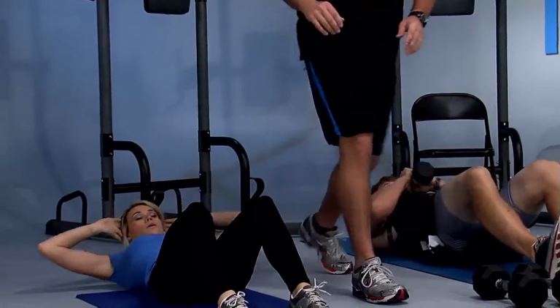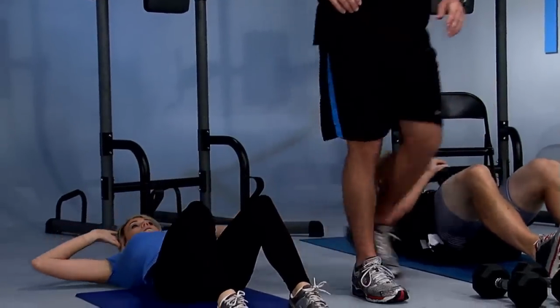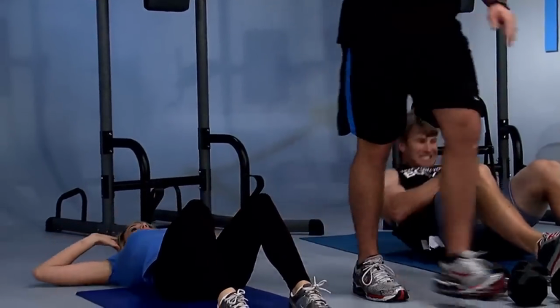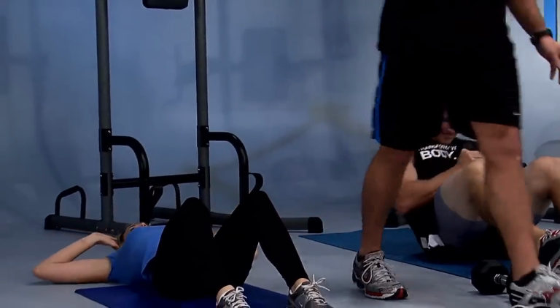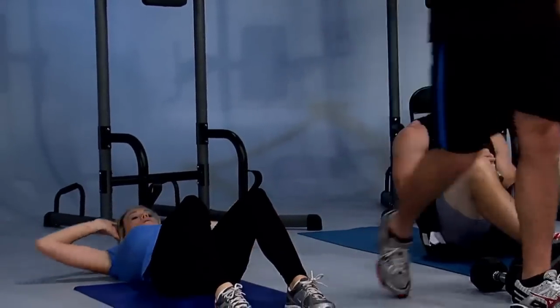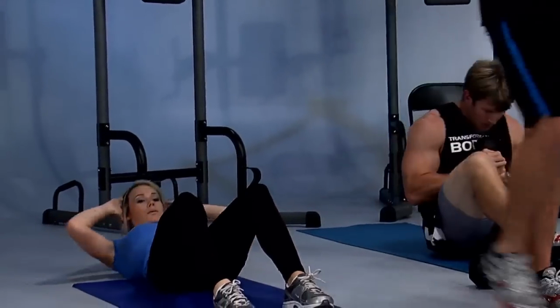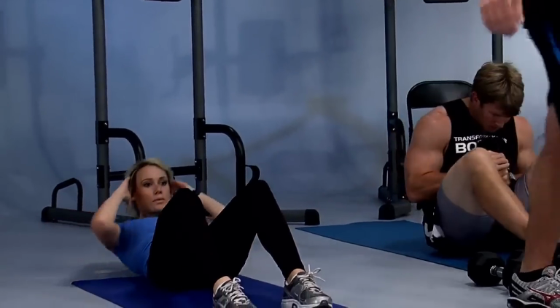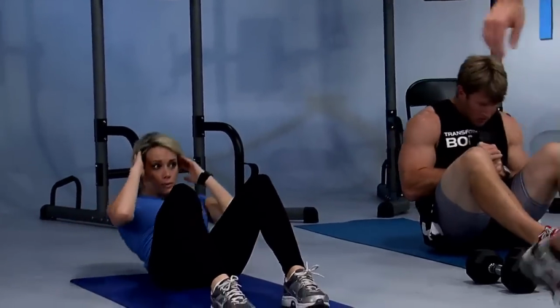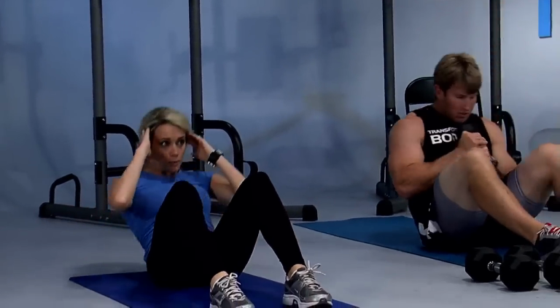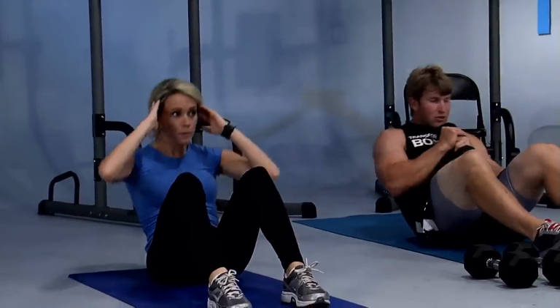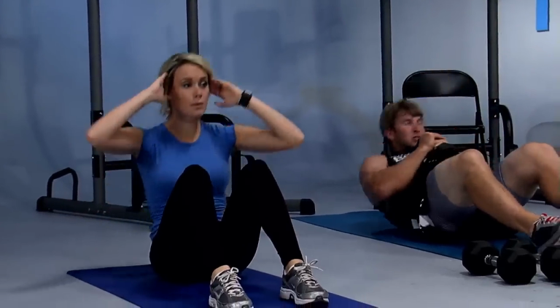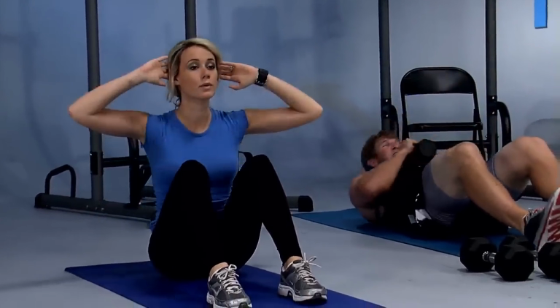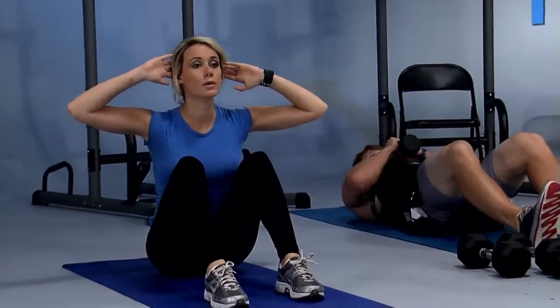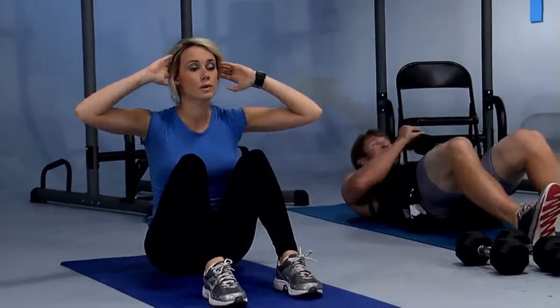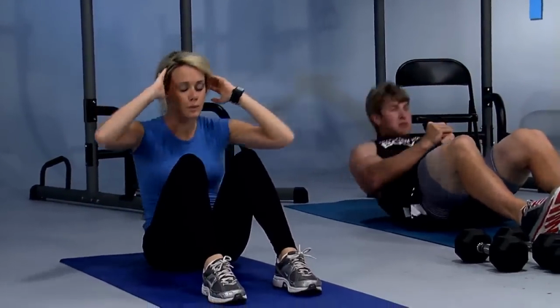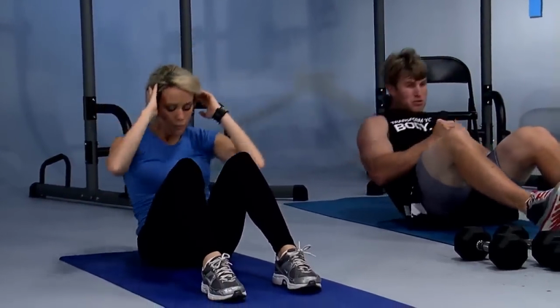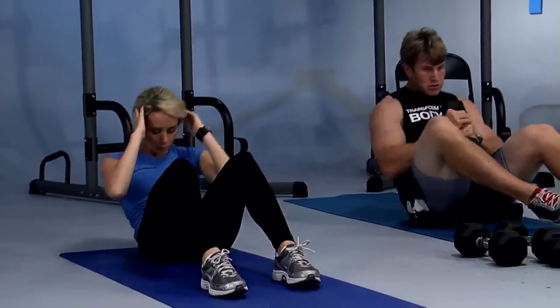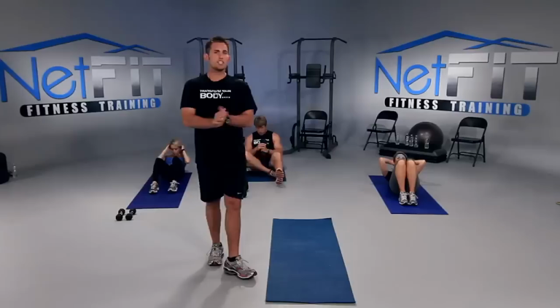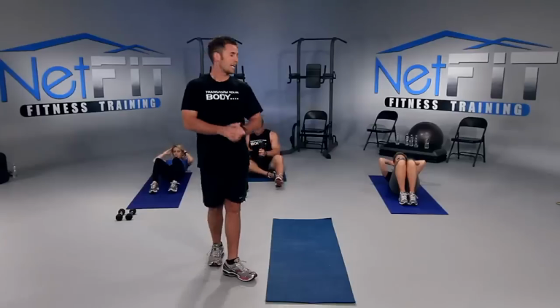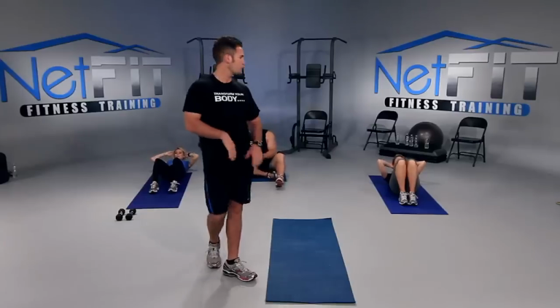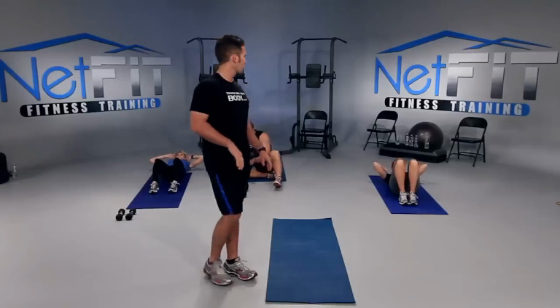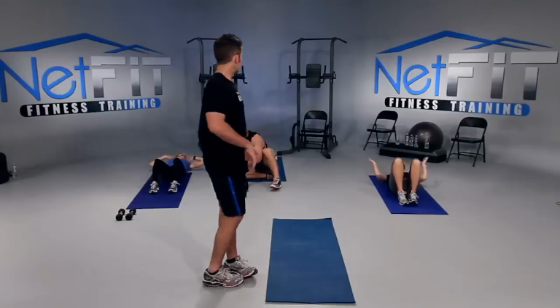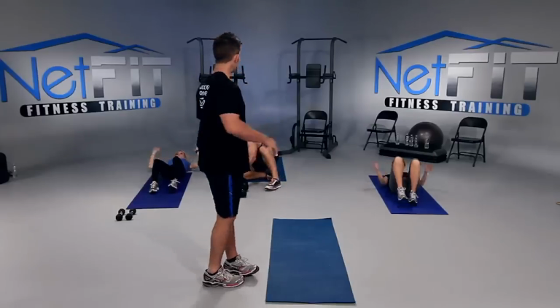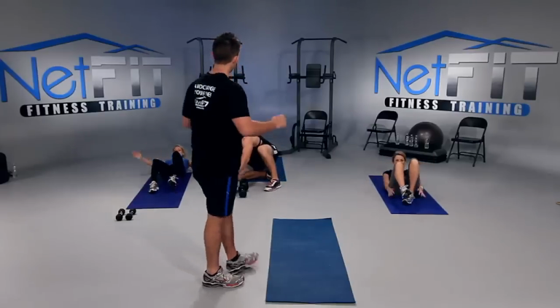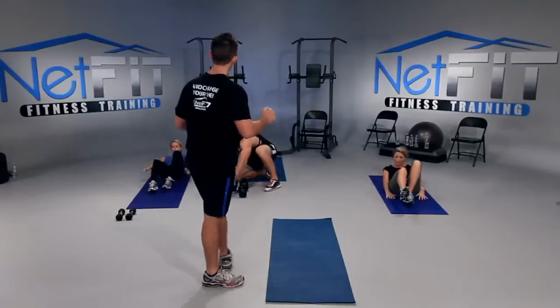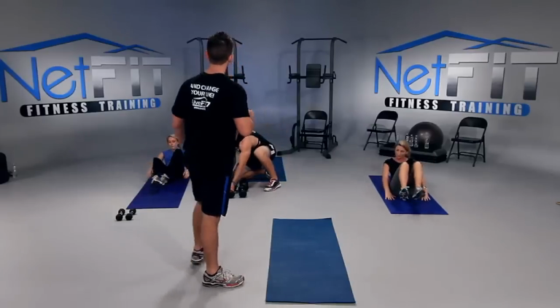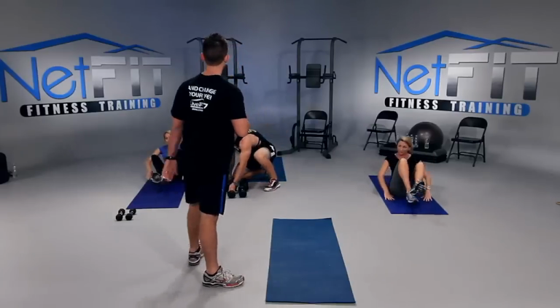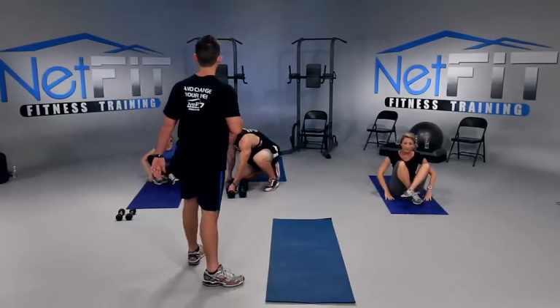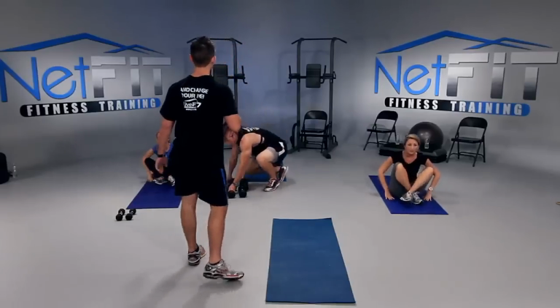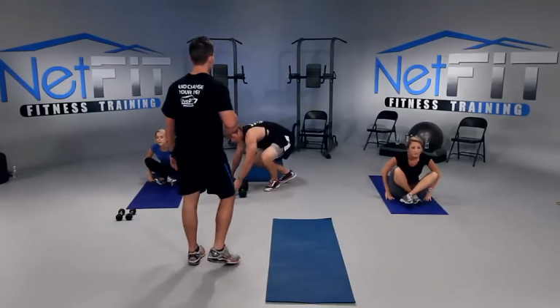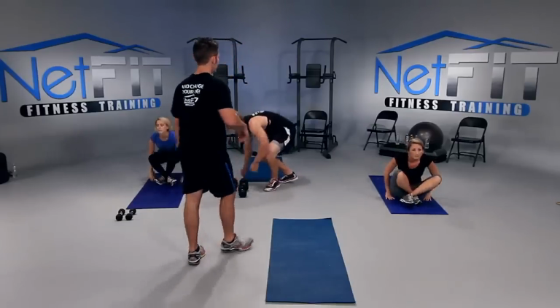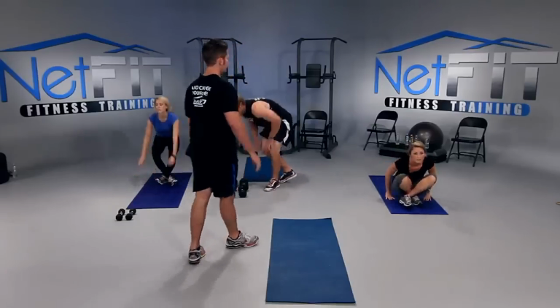Three, two more, two, last one. And good. Everybody on your feet. Next is high knees.